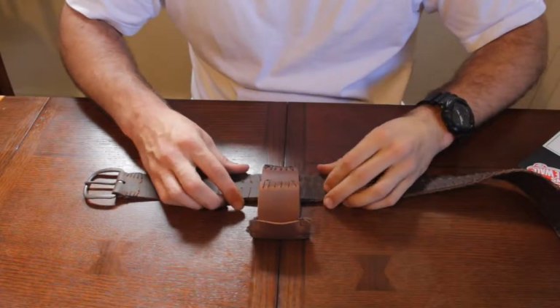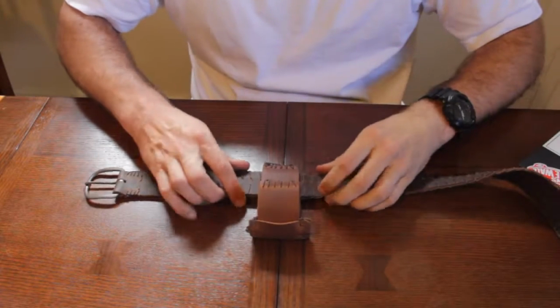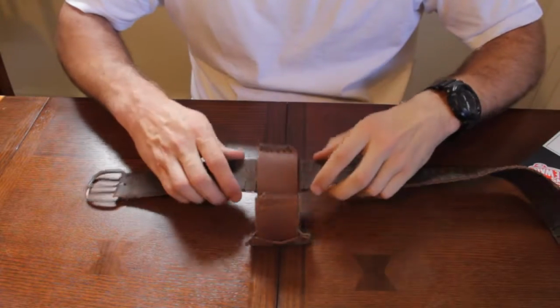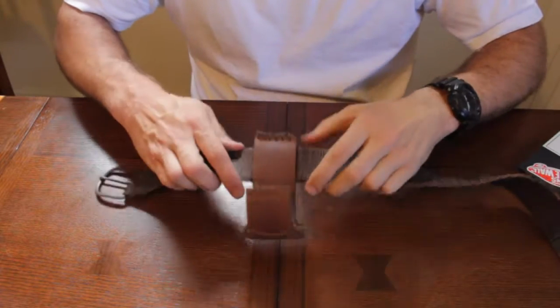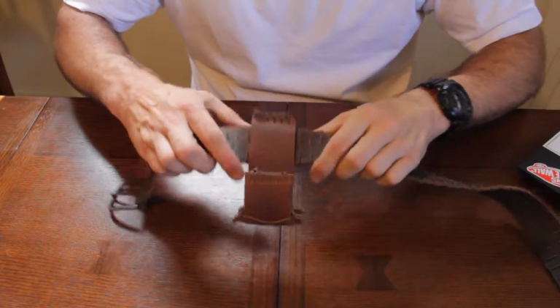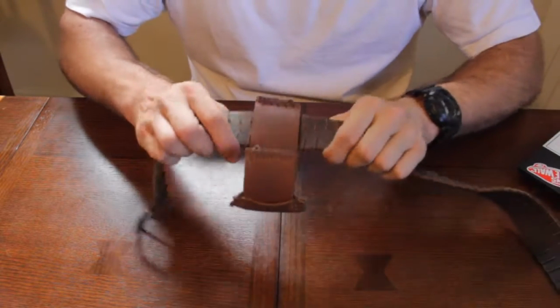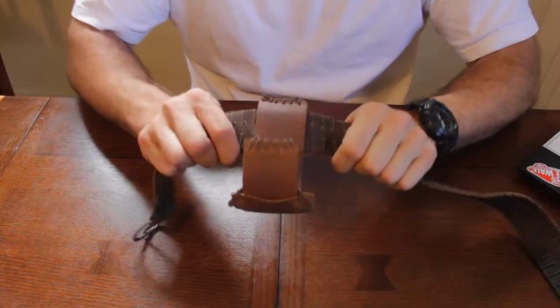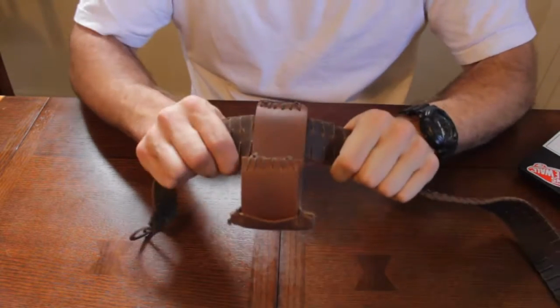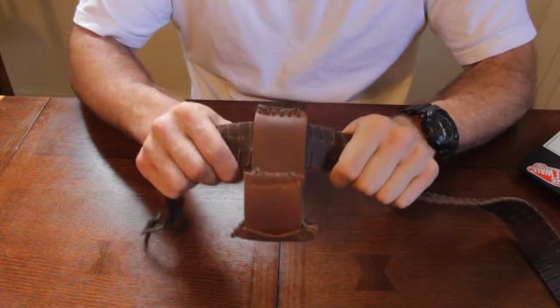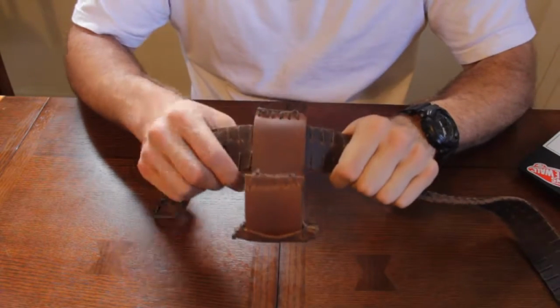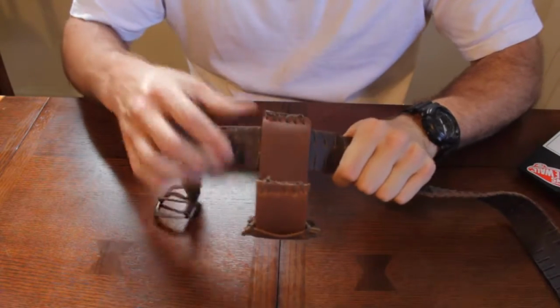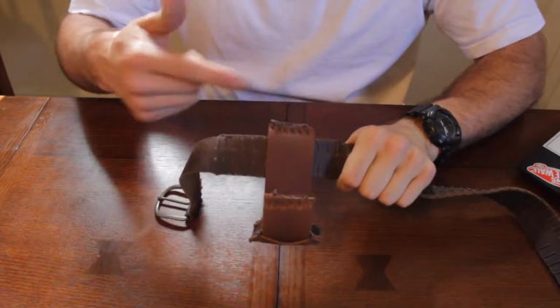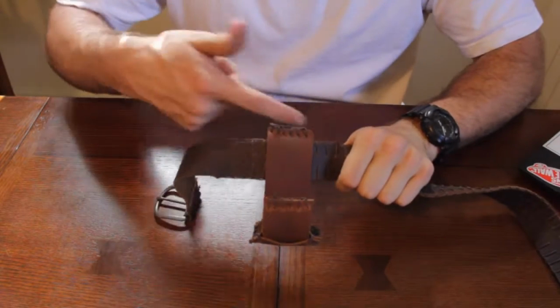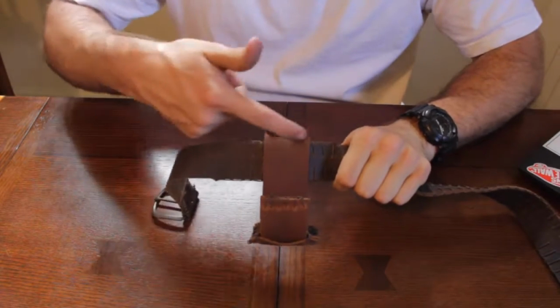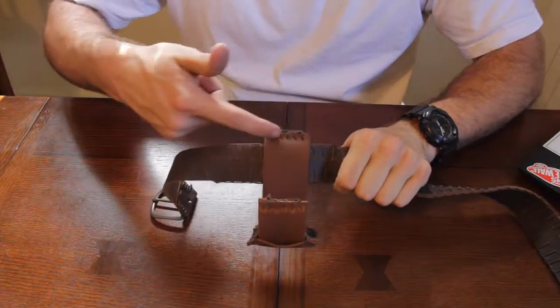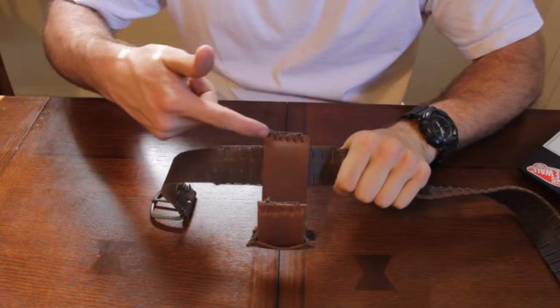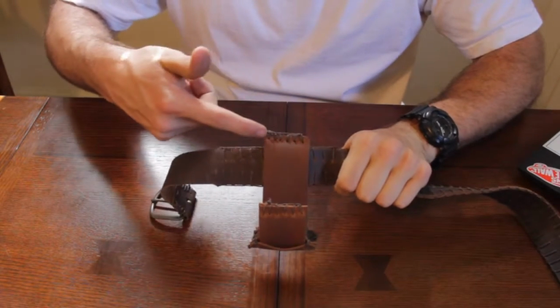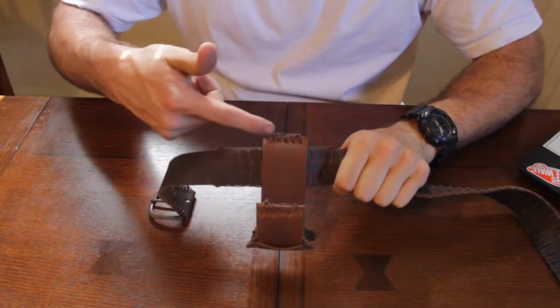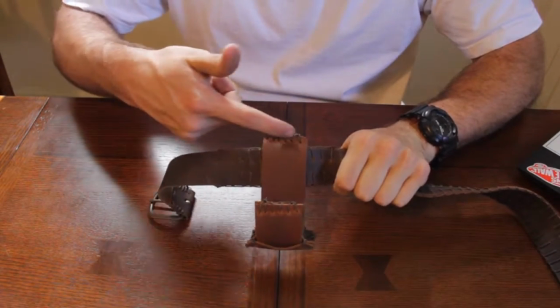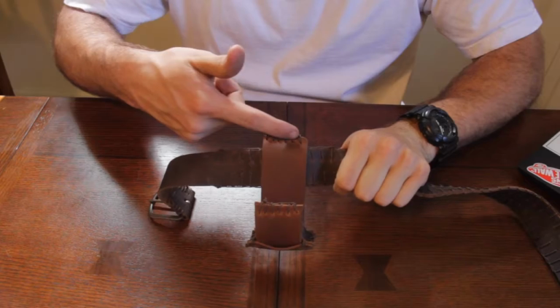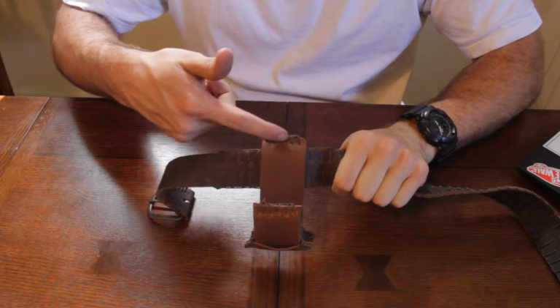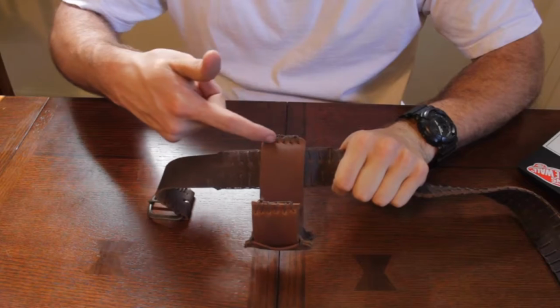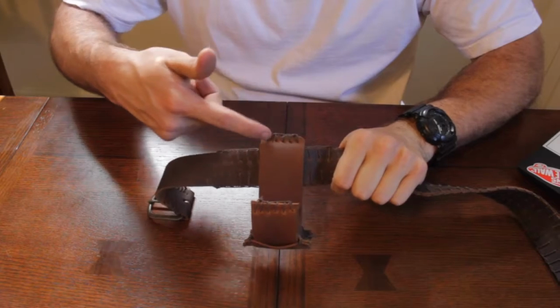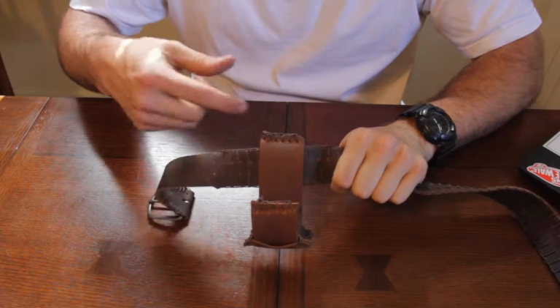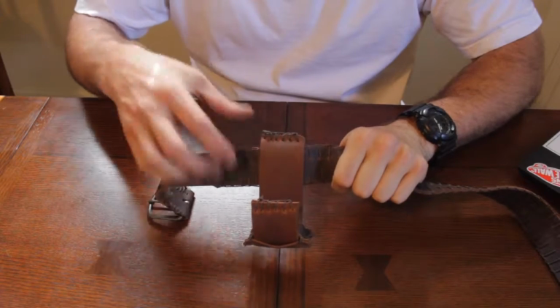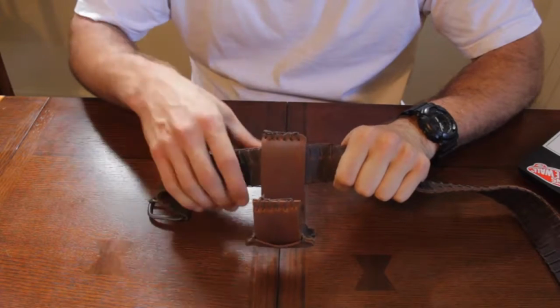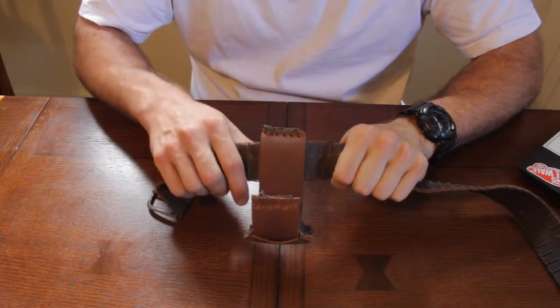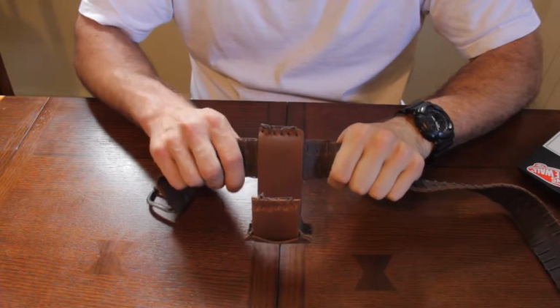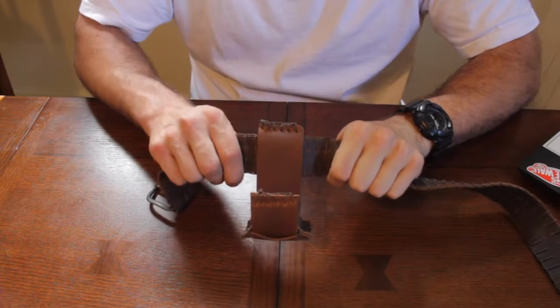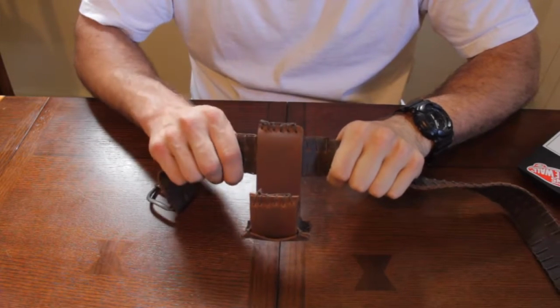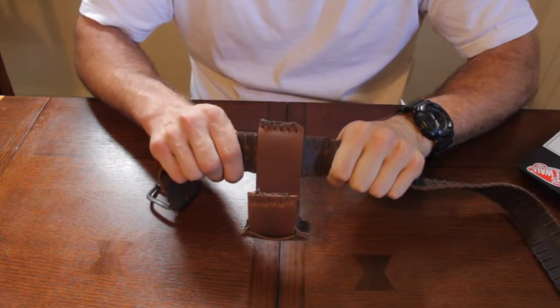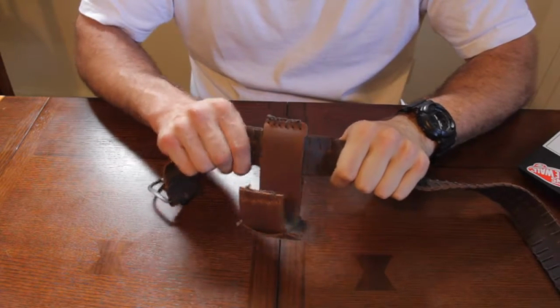Lastly, I double stitched the upper portion of the hook to increase the strength and durability around where the belt will nestle against the hook.